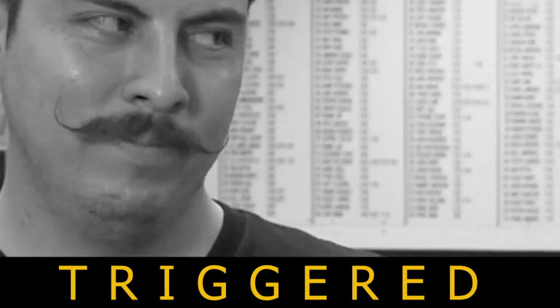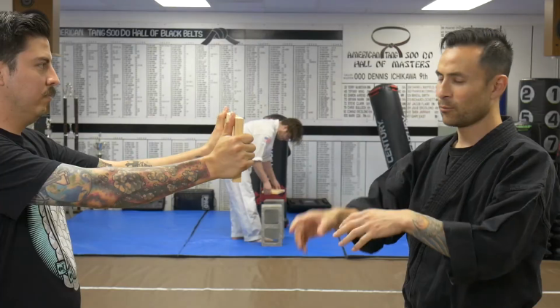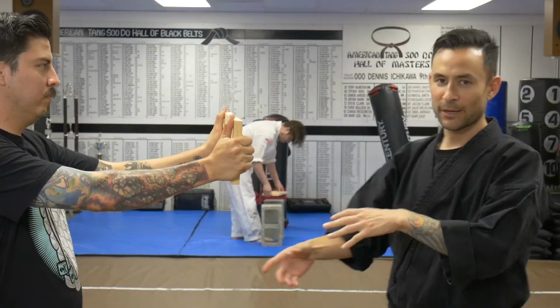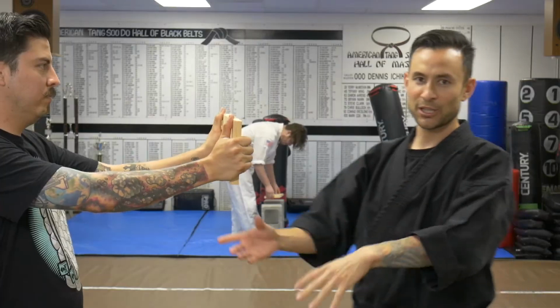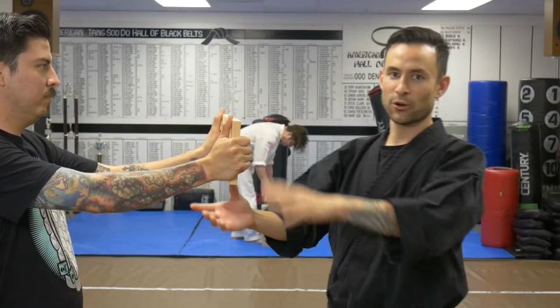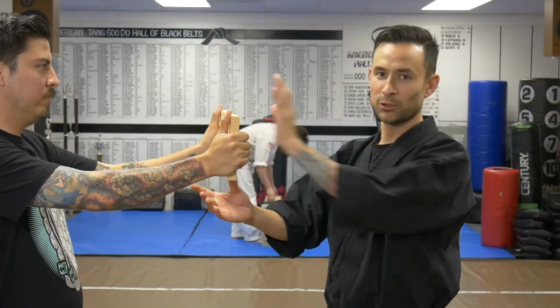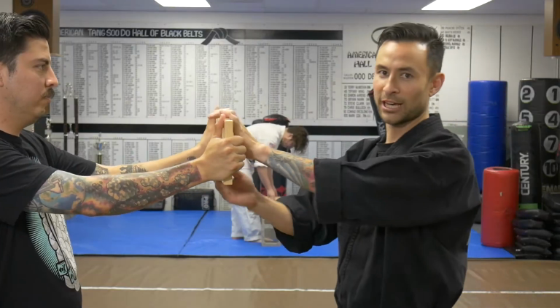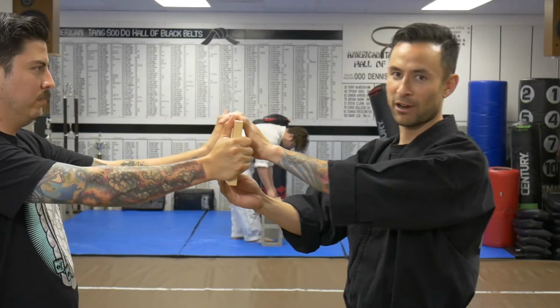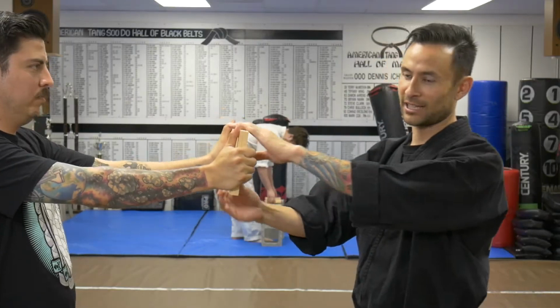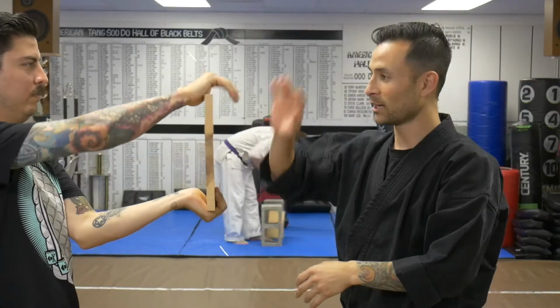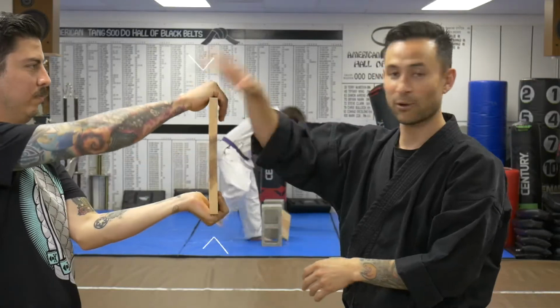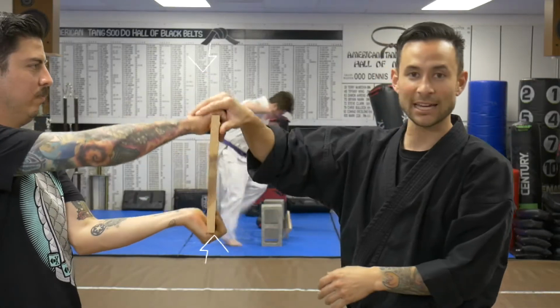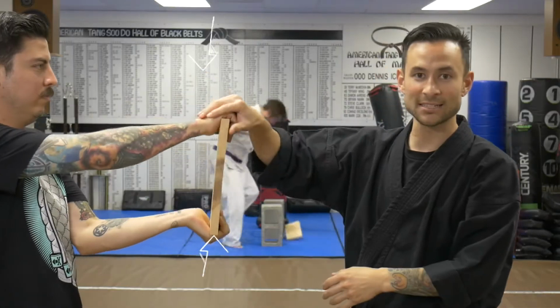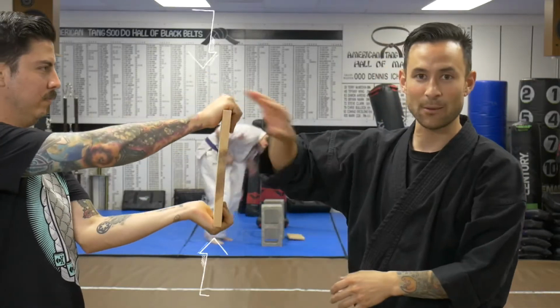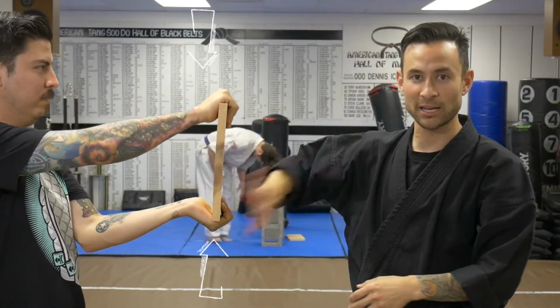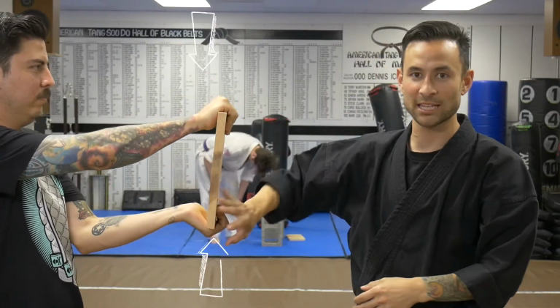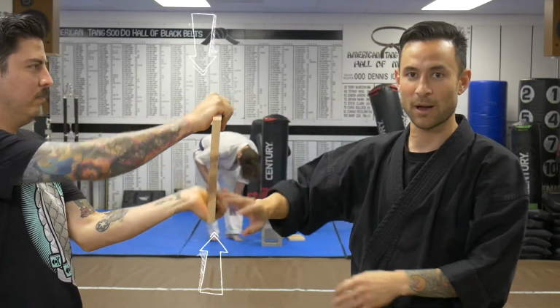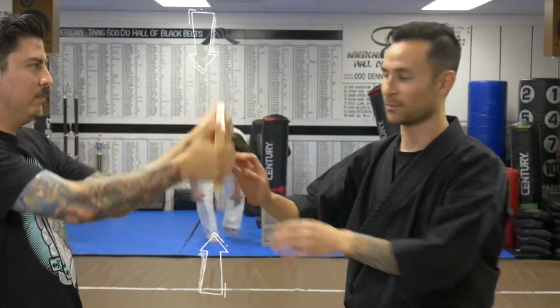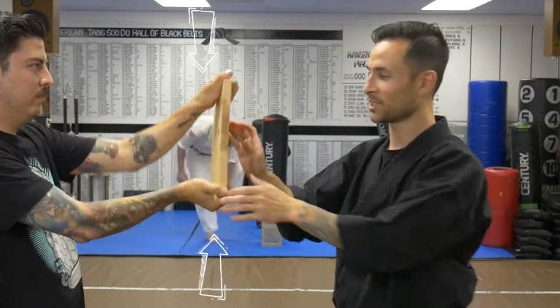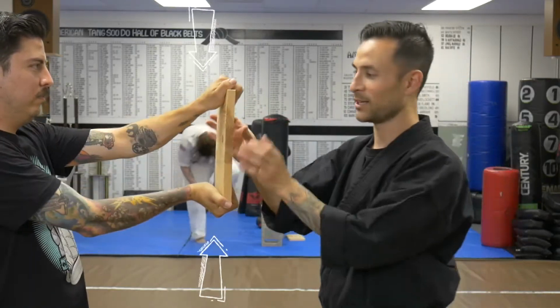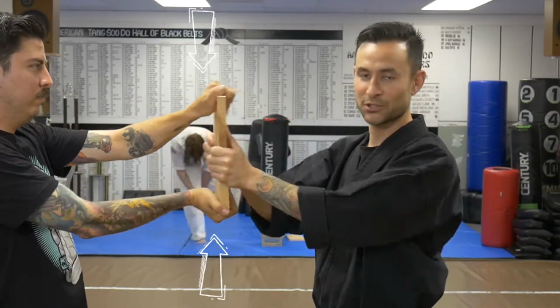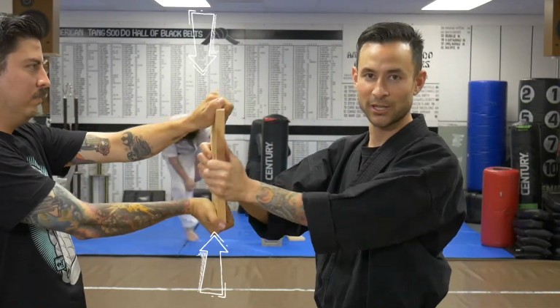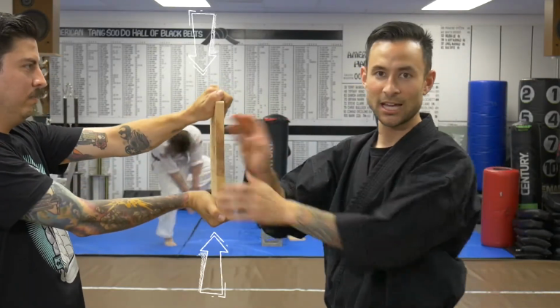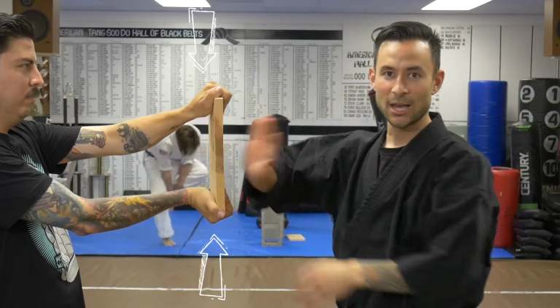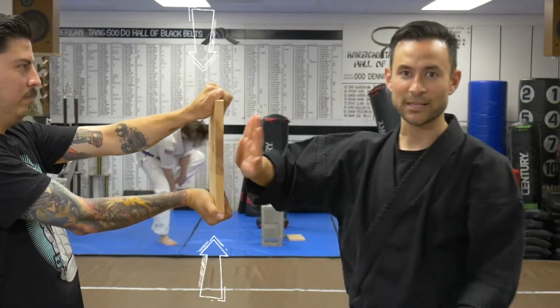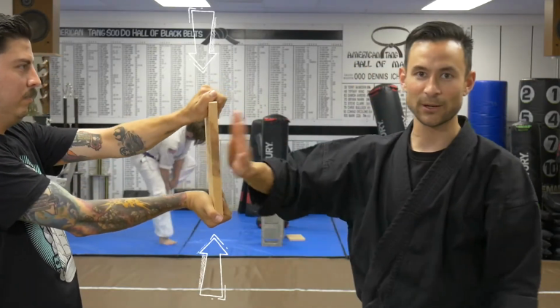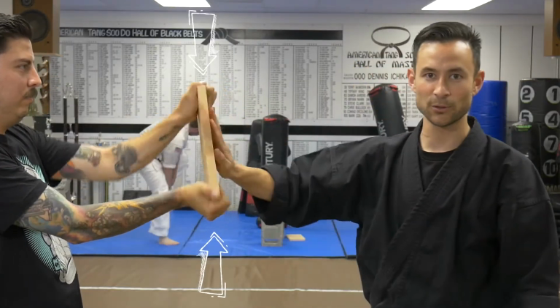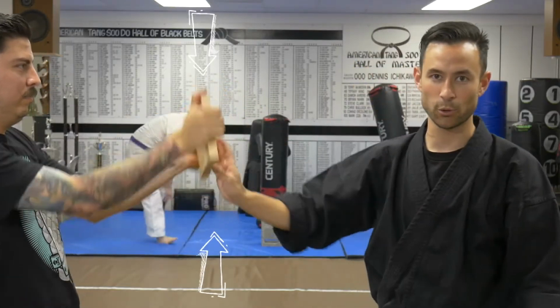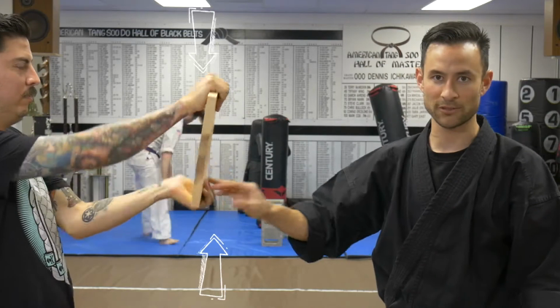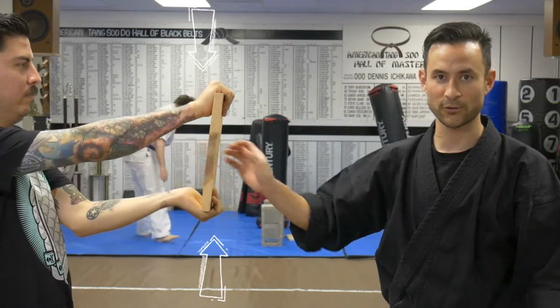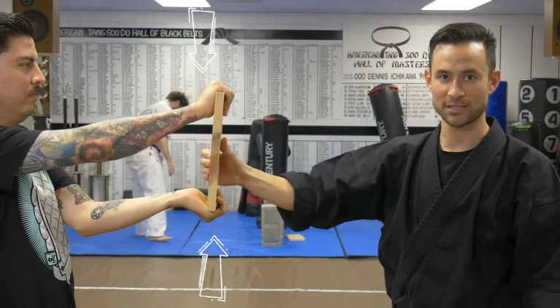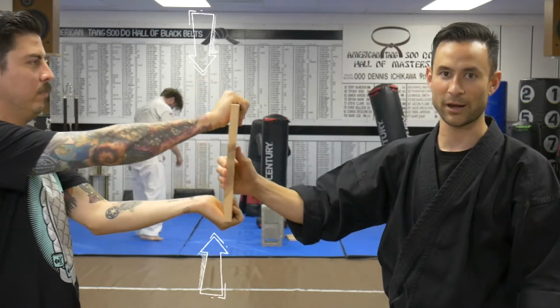You want to make sure that you're holding it correctly. One hand on top, one hand on the bottom is going to be the sturdiest best way to hold the board before it's broken.